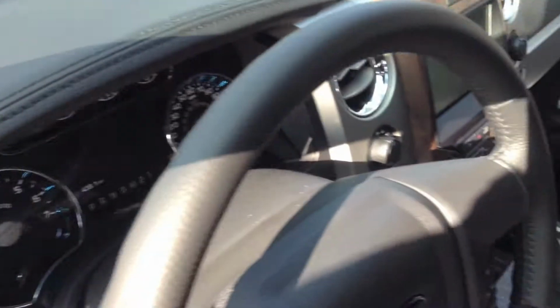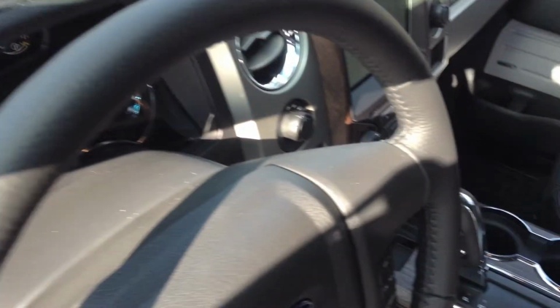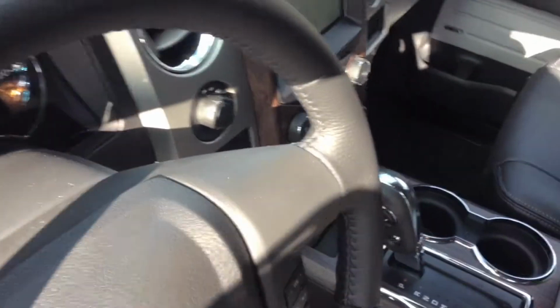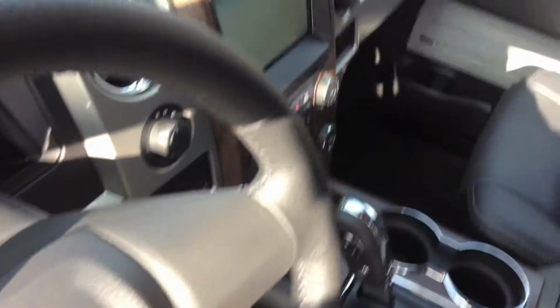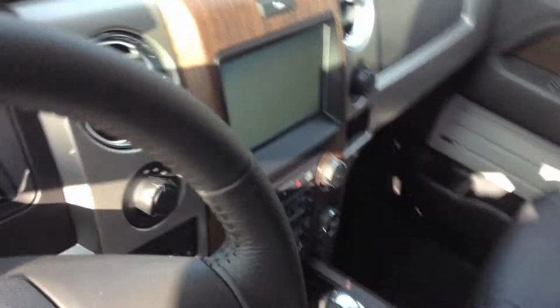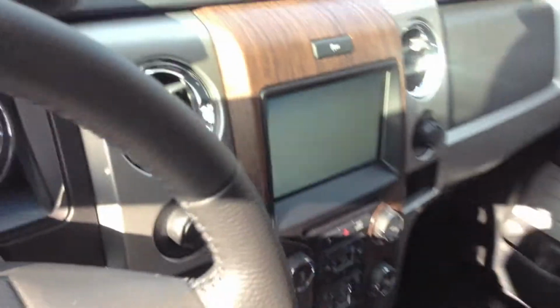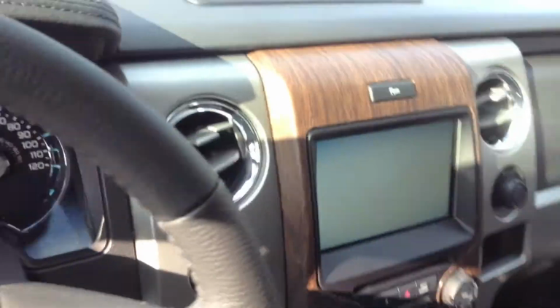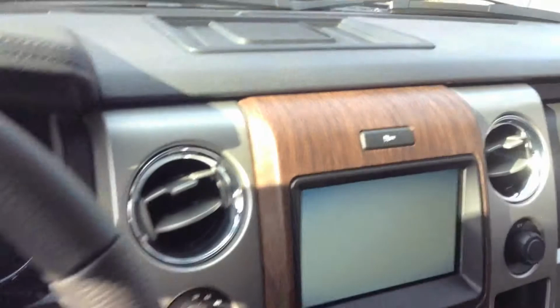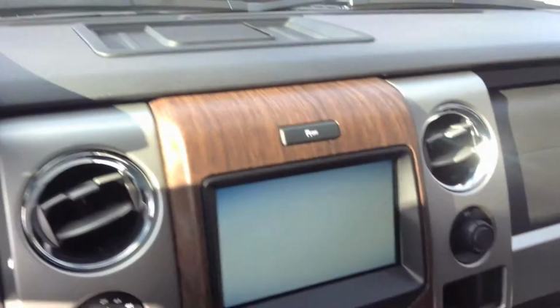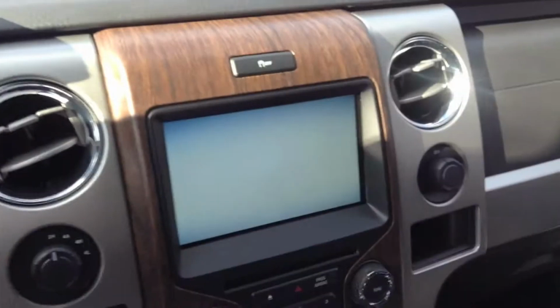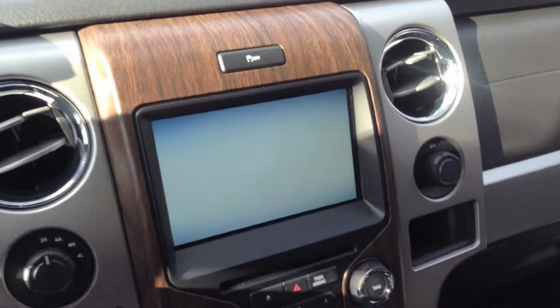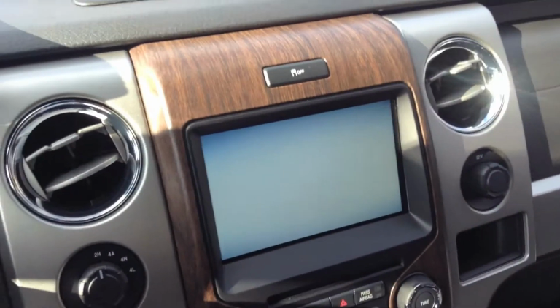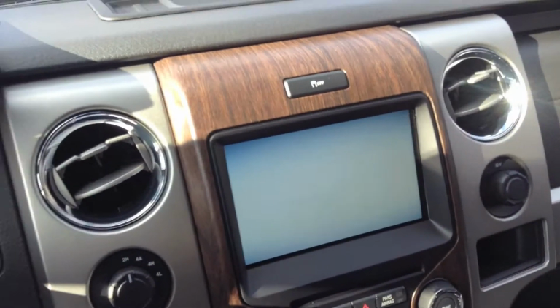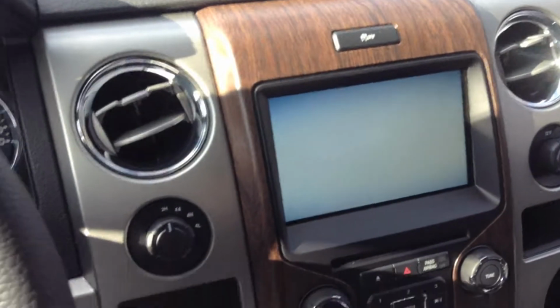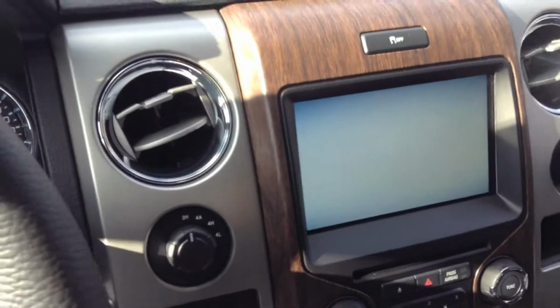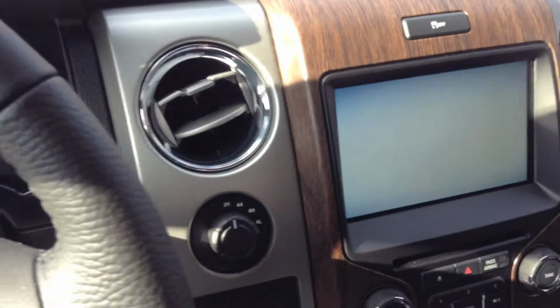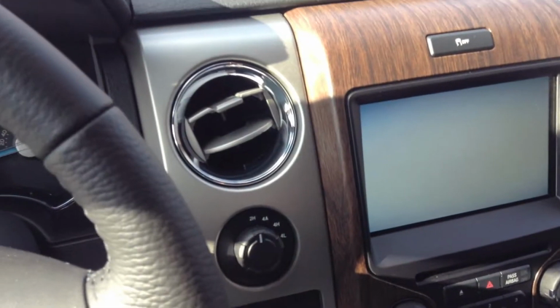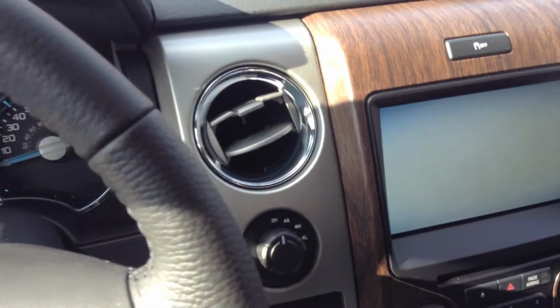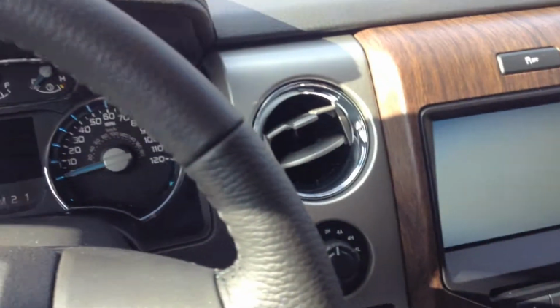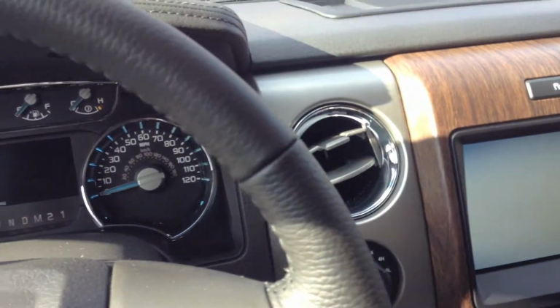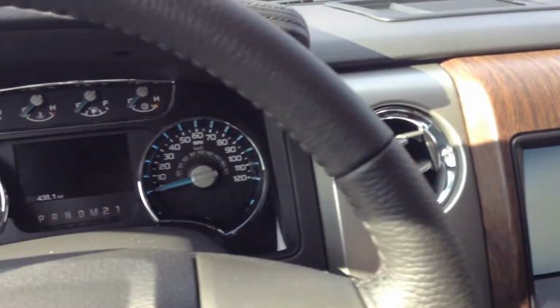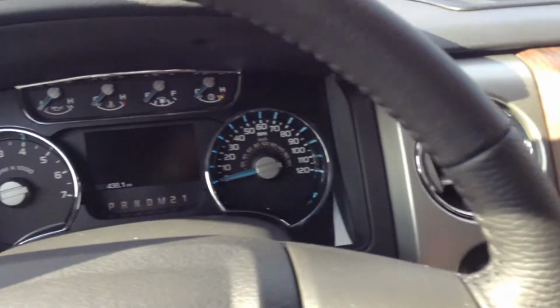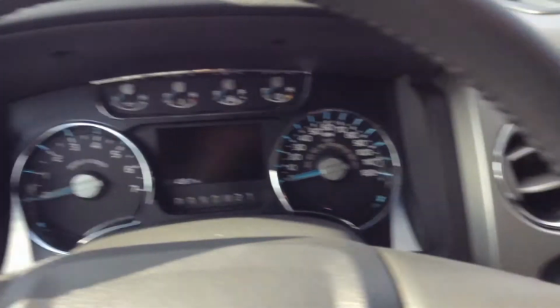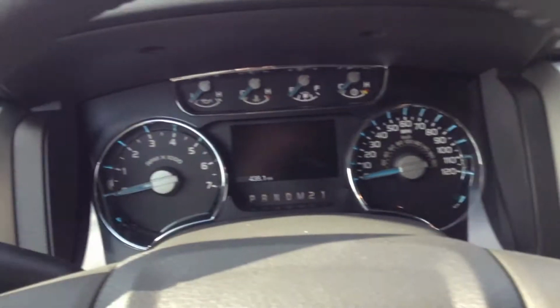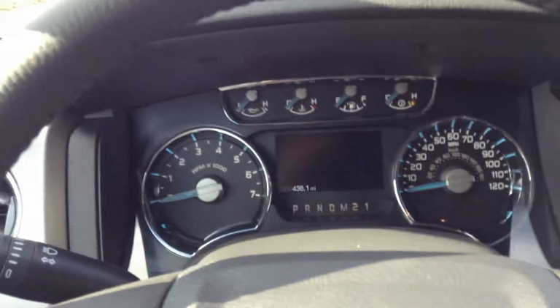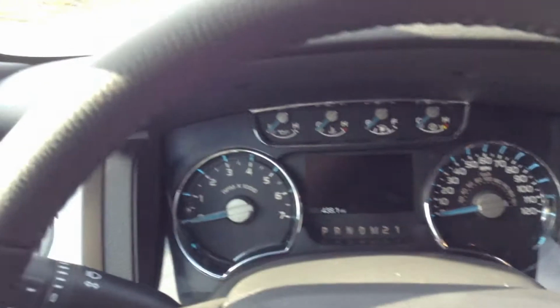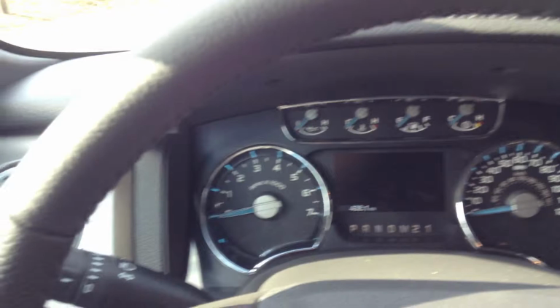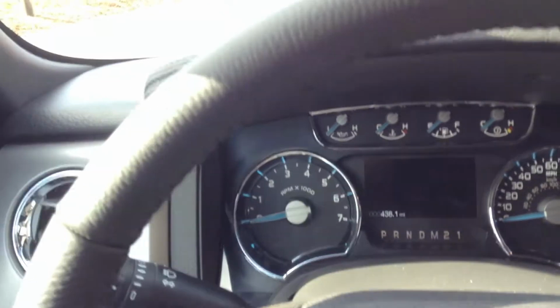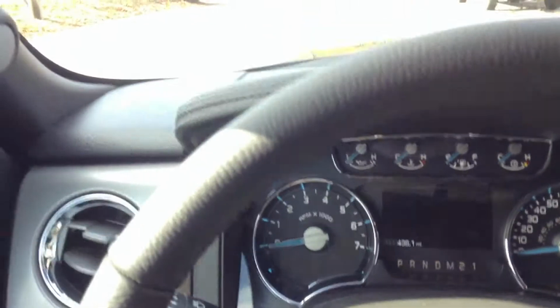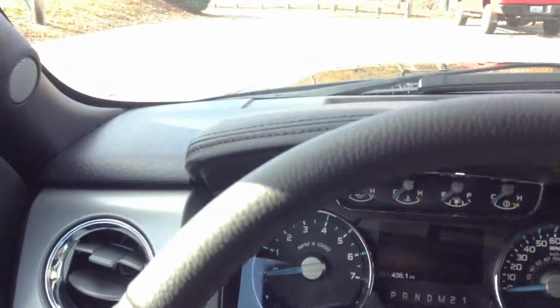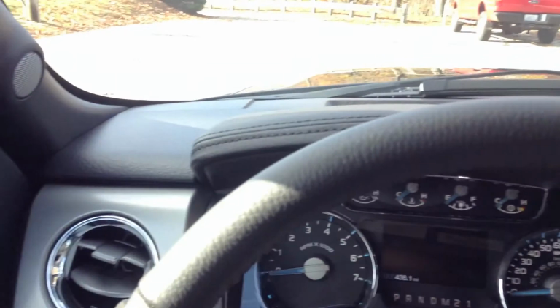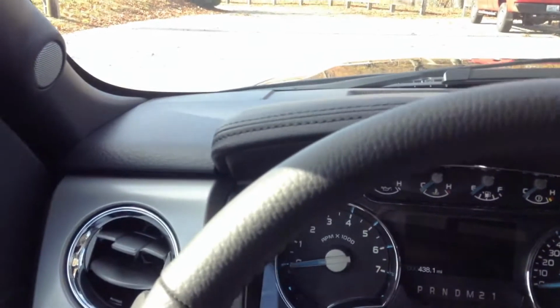As we move inside the vehicle, you'll see the wood grain appearance surrounded by a metallic finish. Beautiful start-up animation.